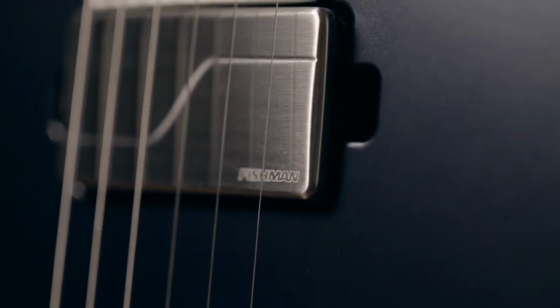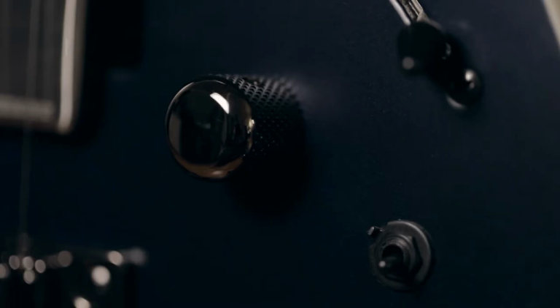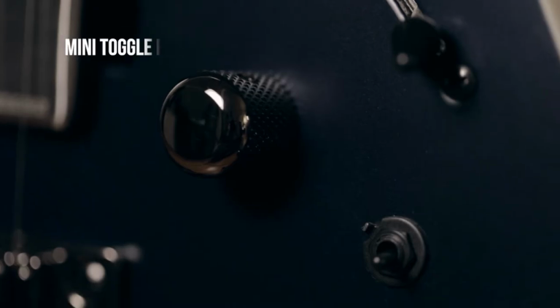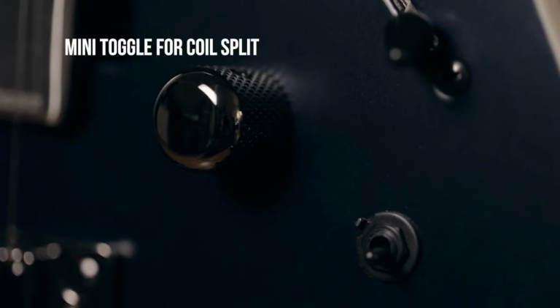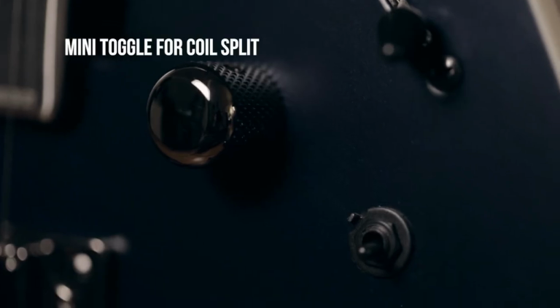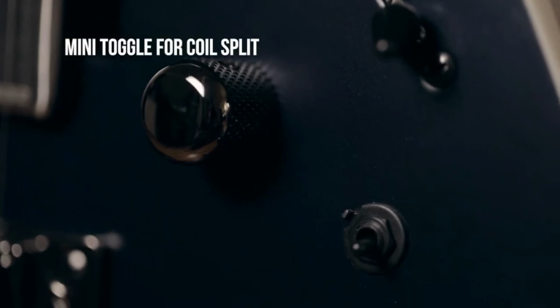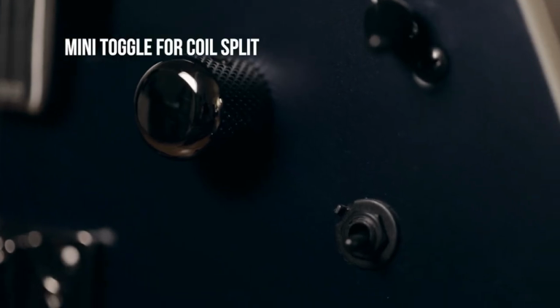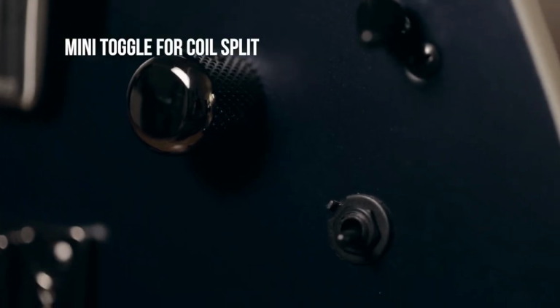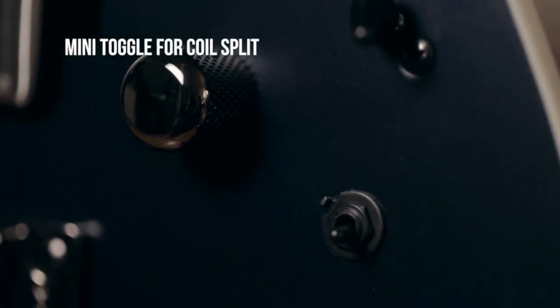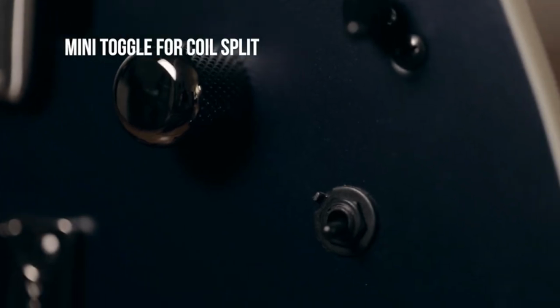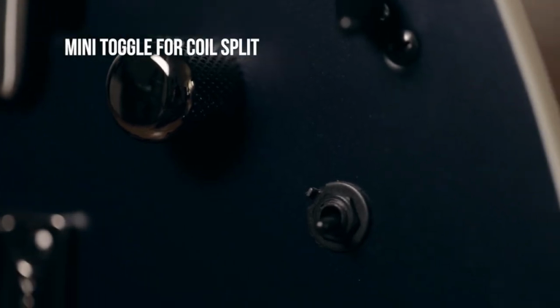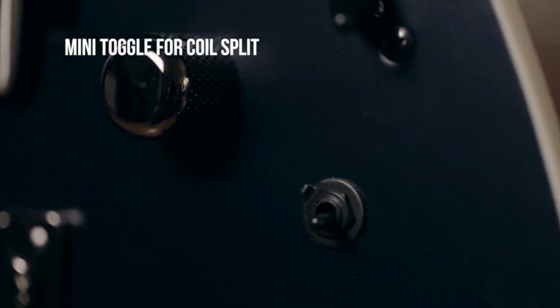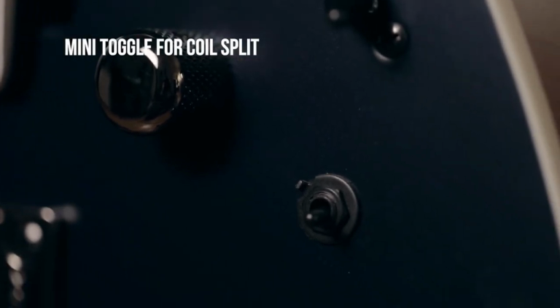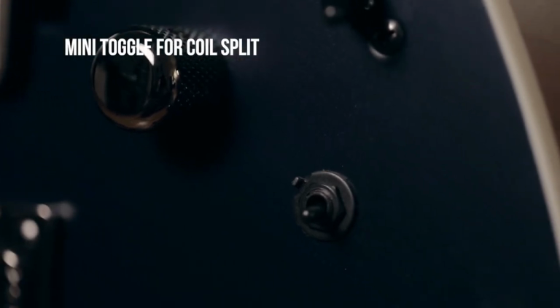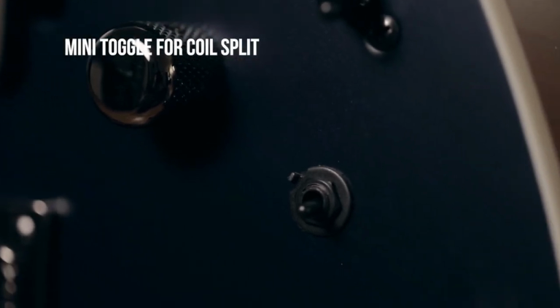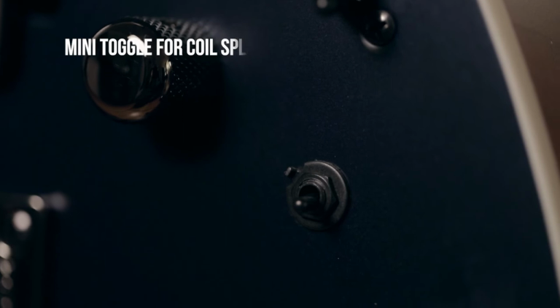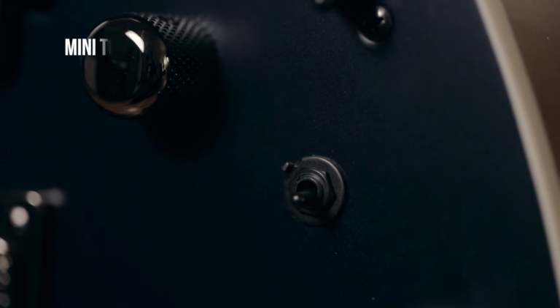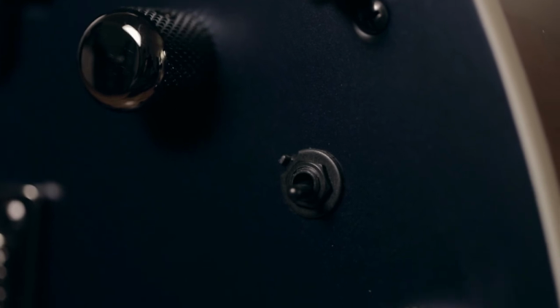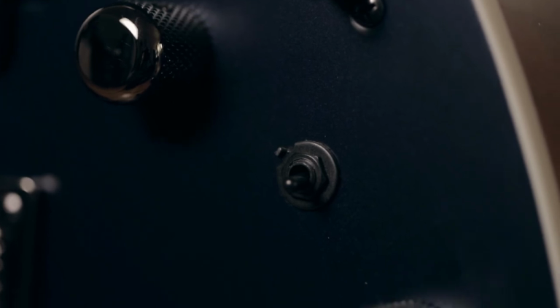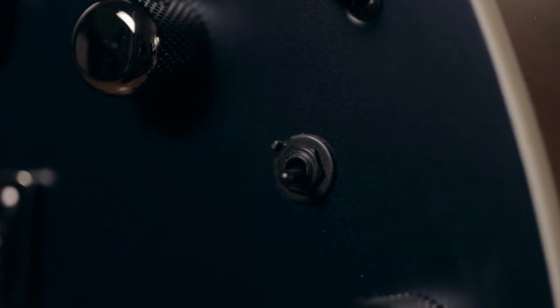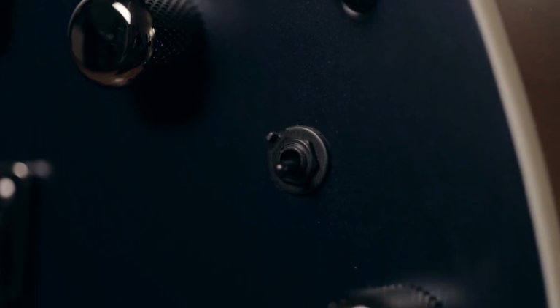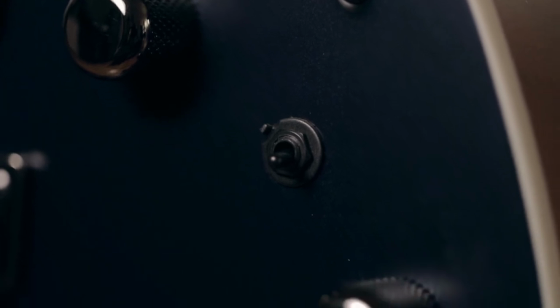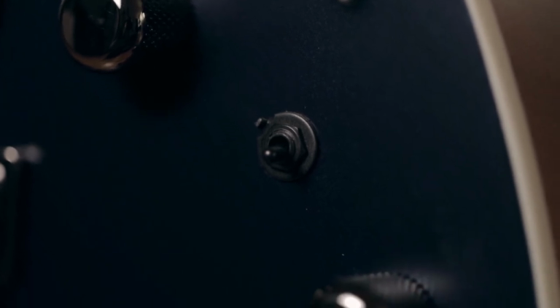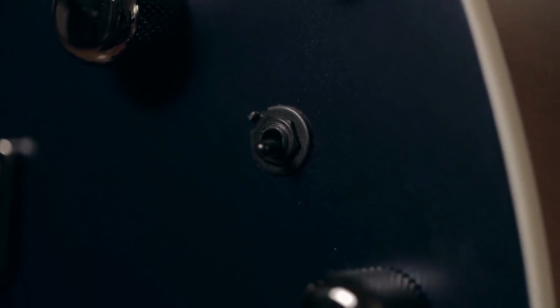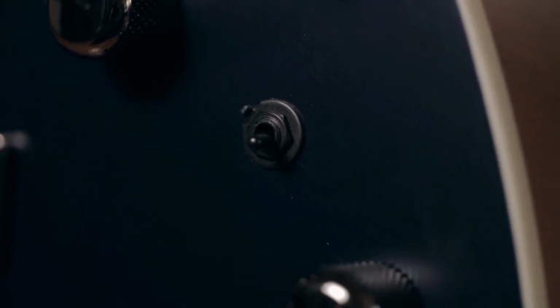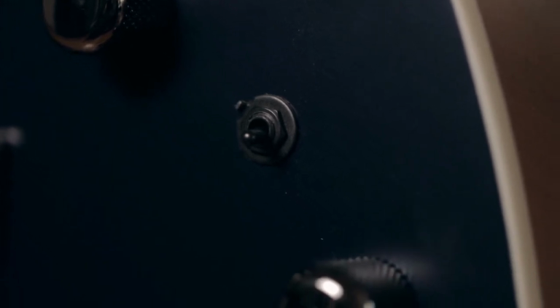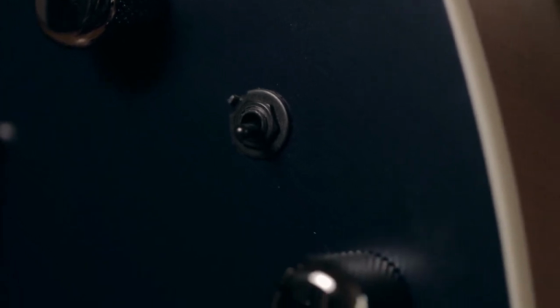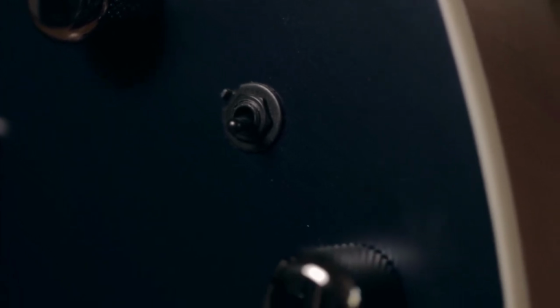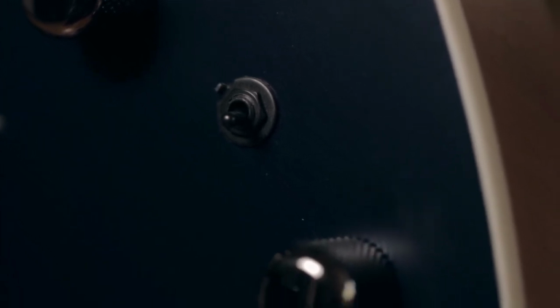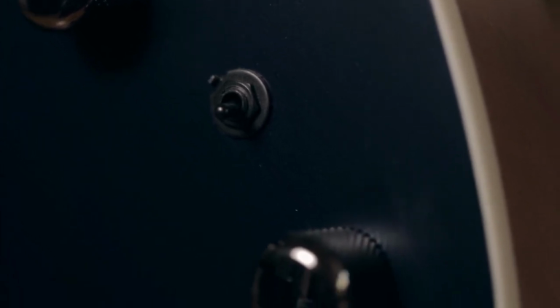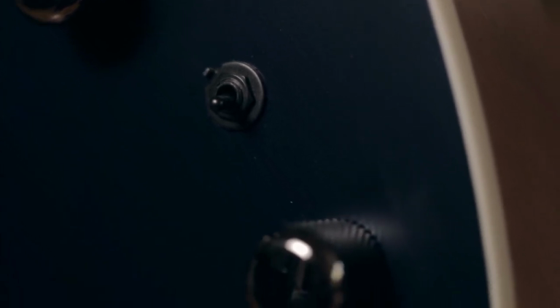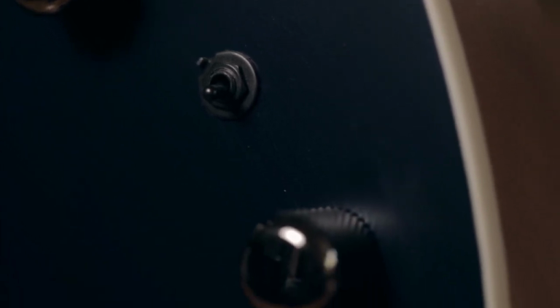The mini toggle on the front is wired for coil splits by default, but you could rewire it to do a variety of other things as well.